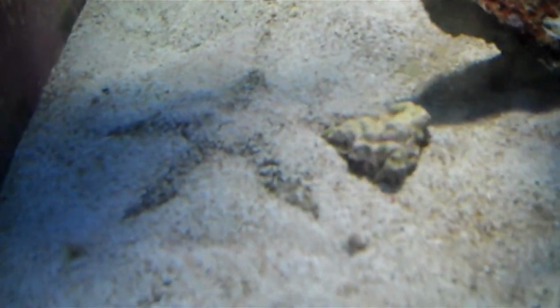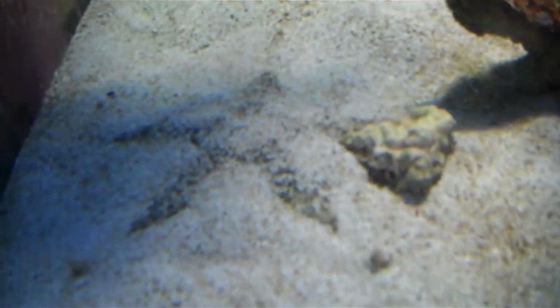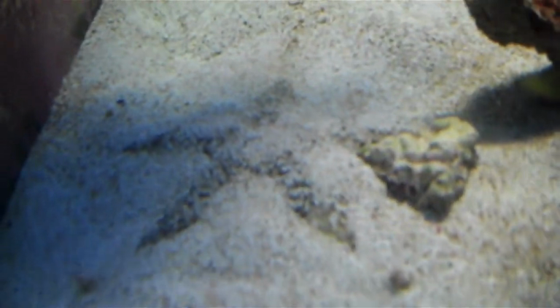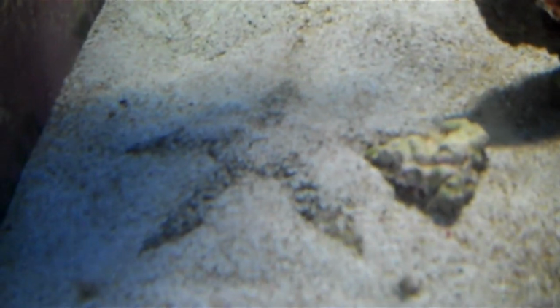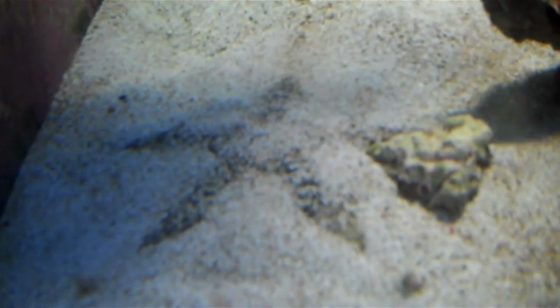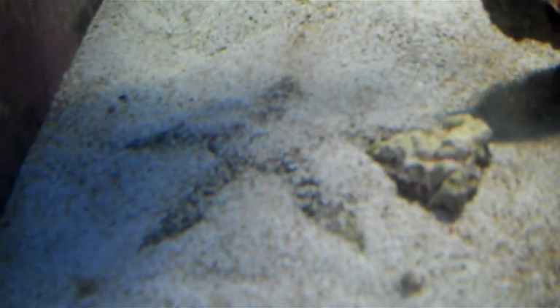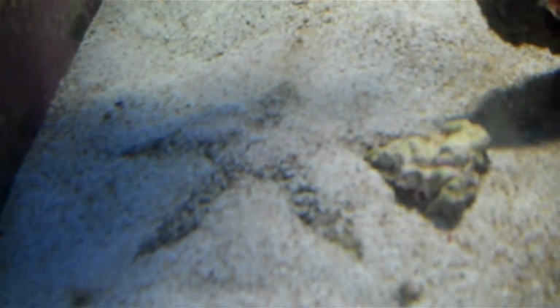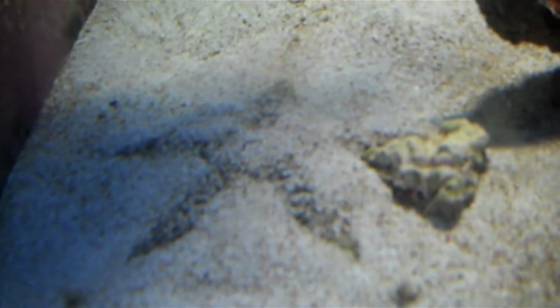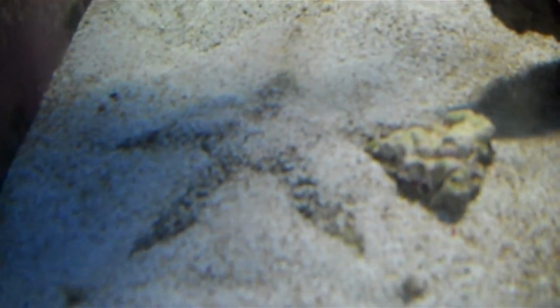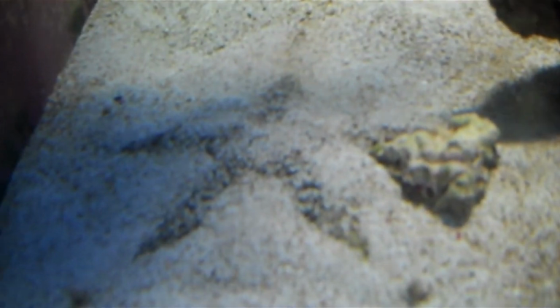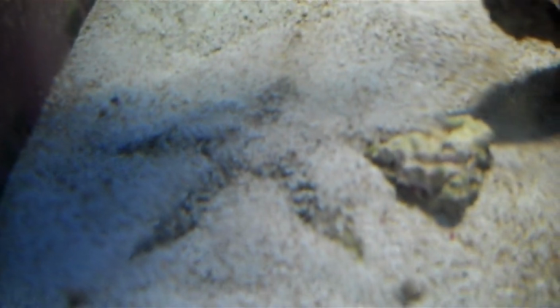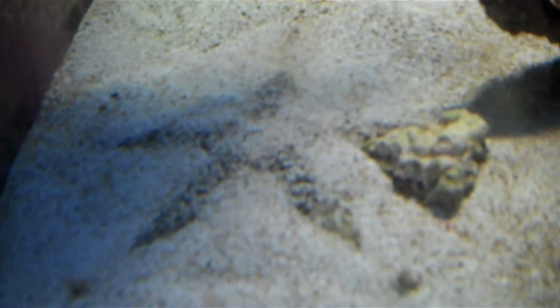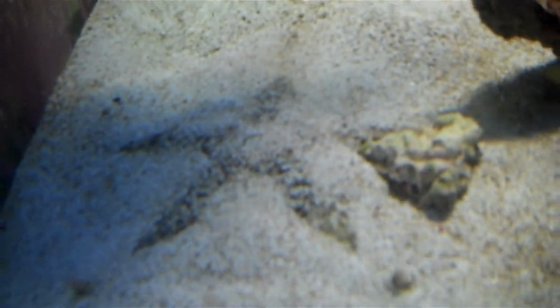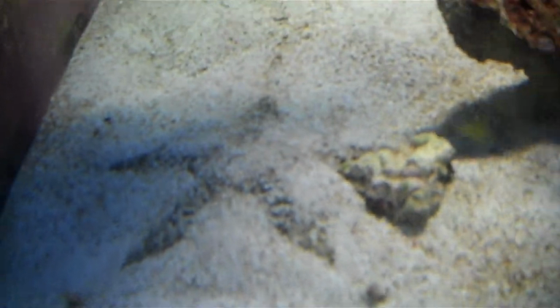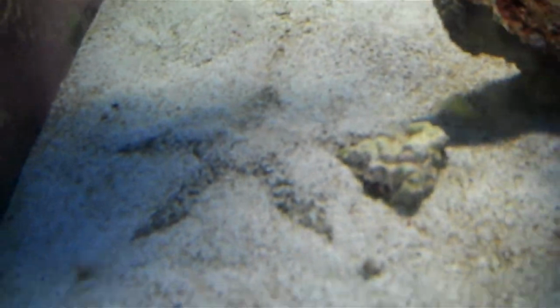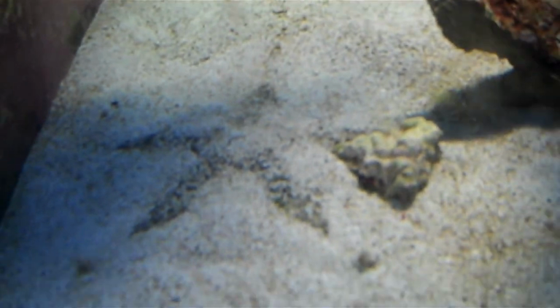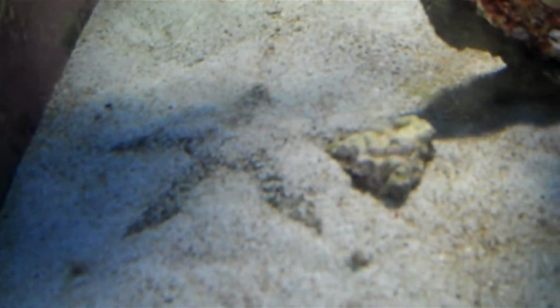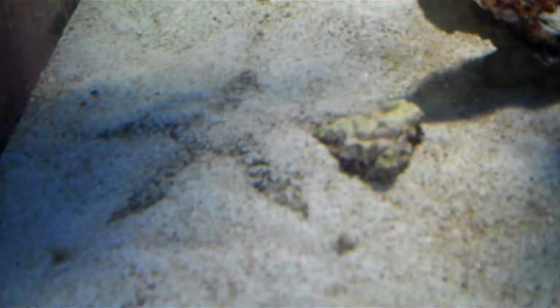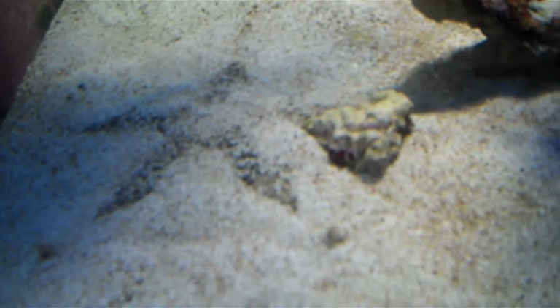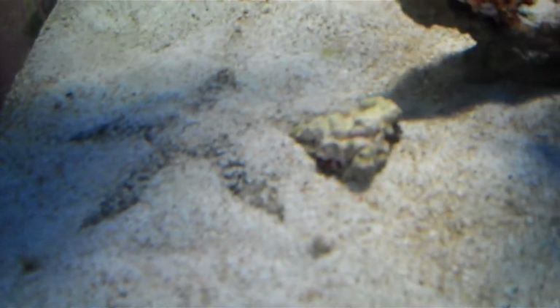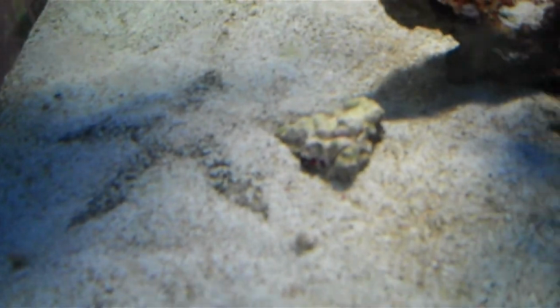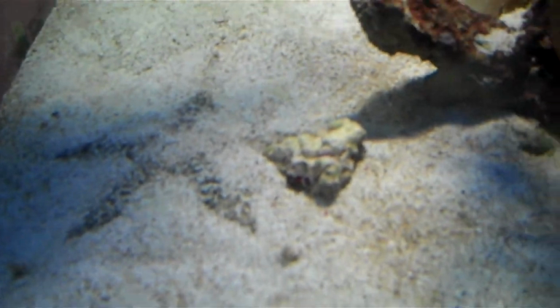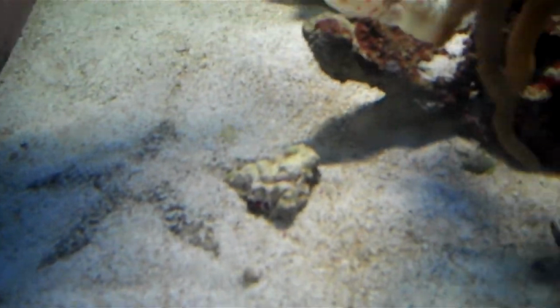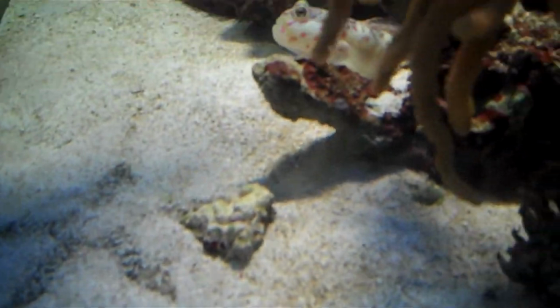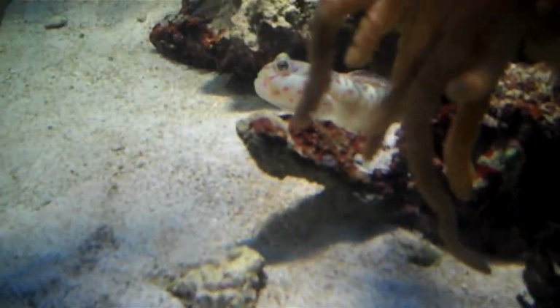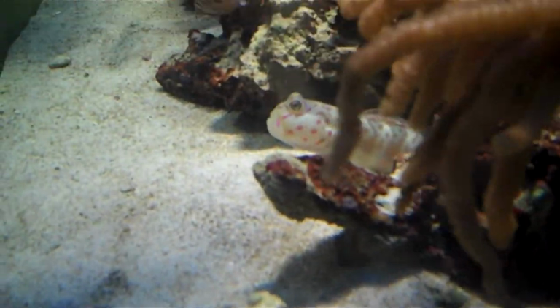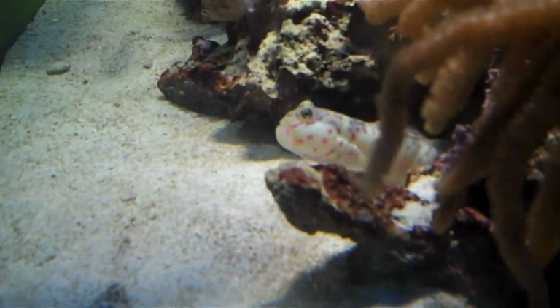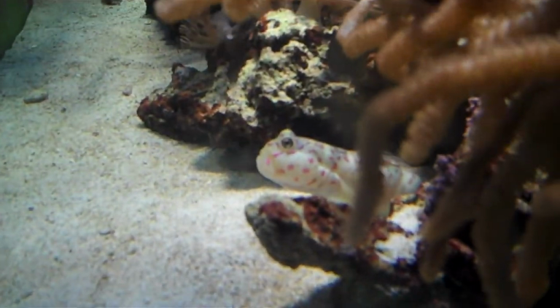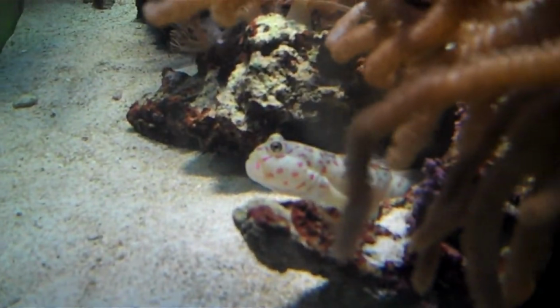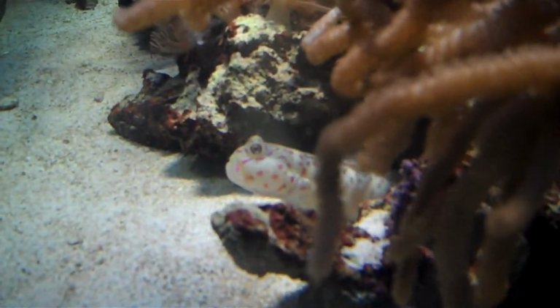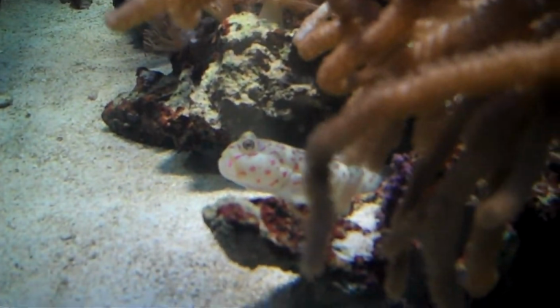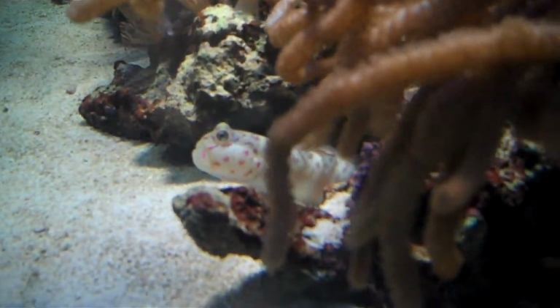Here's a sand sifter starfish. He's in there — he's always under the sand sifting.